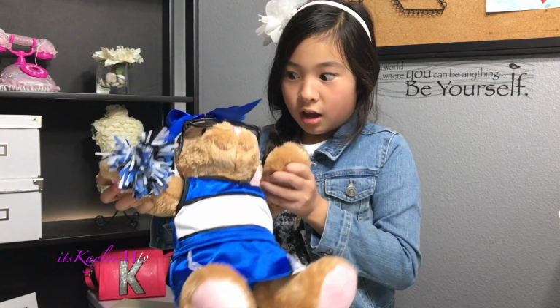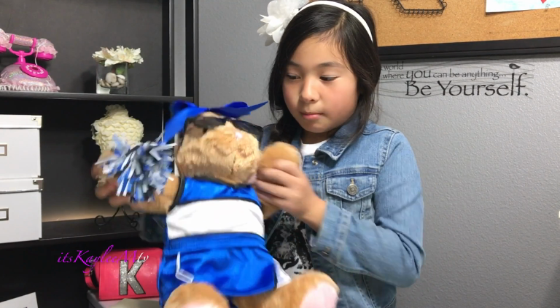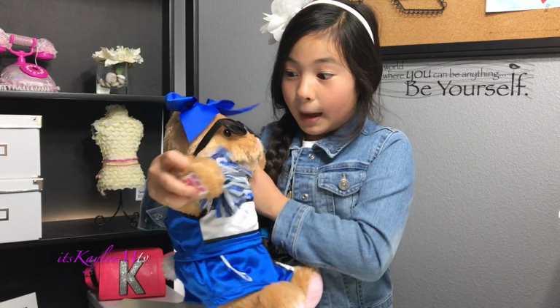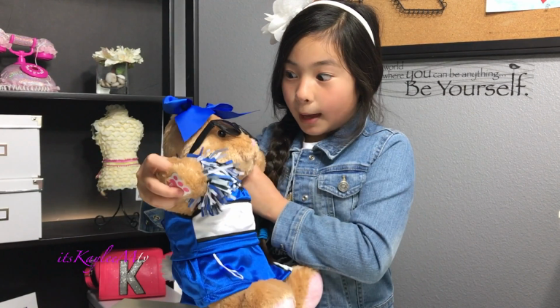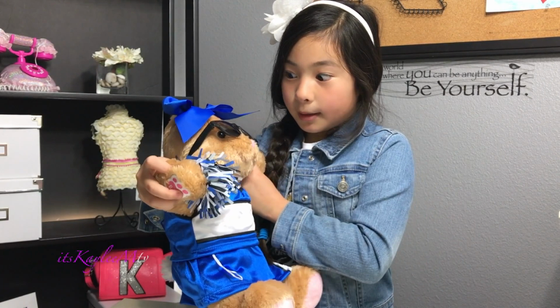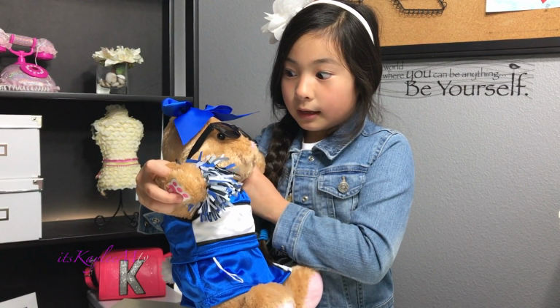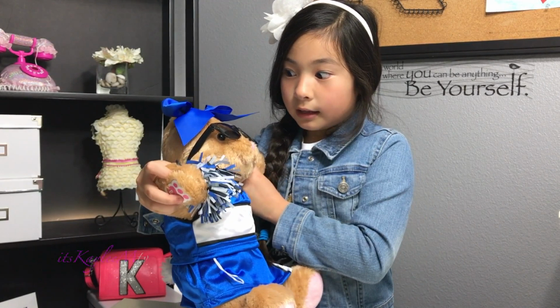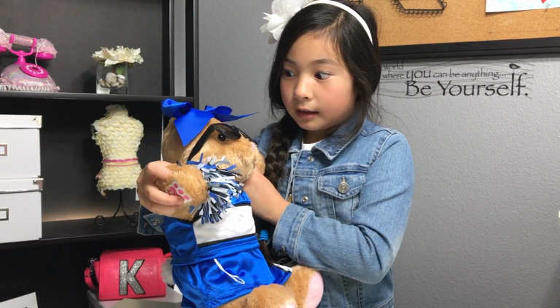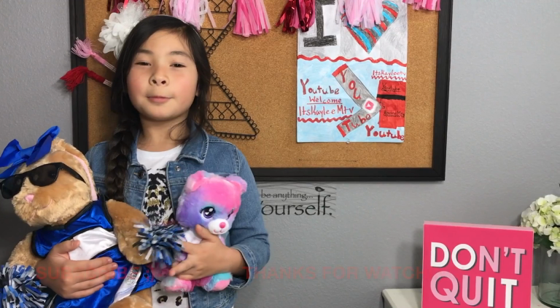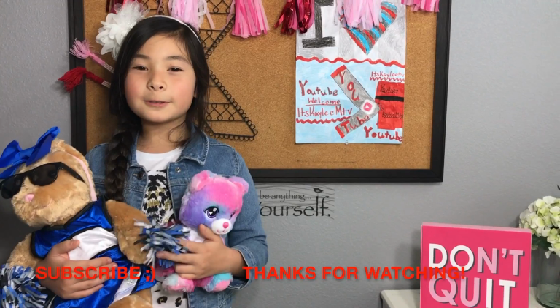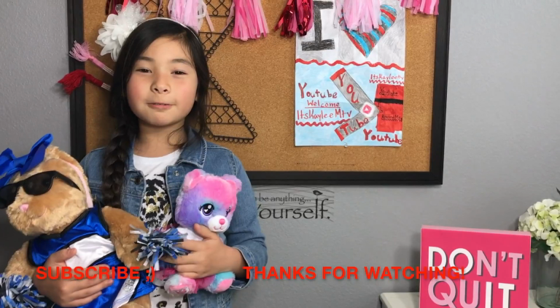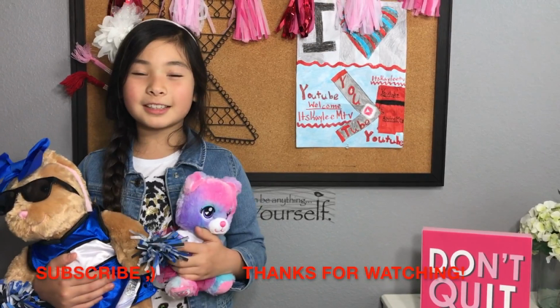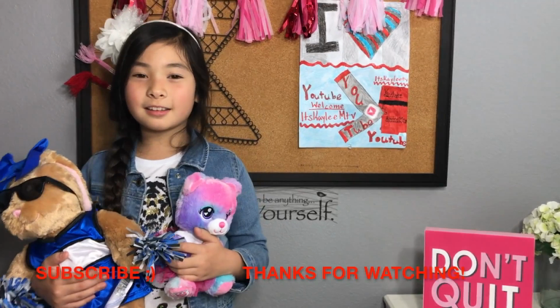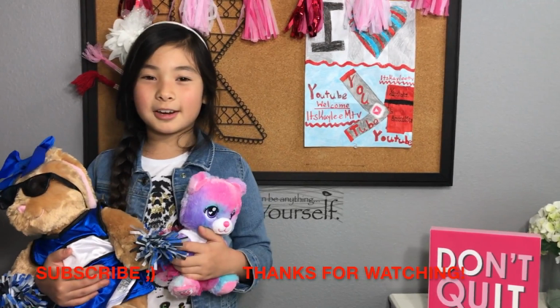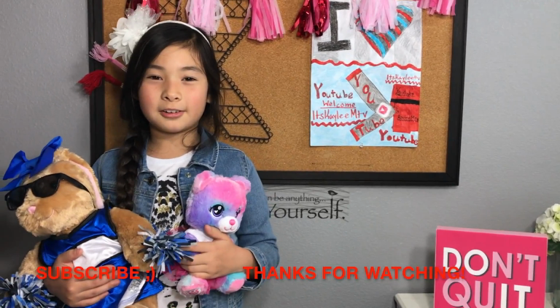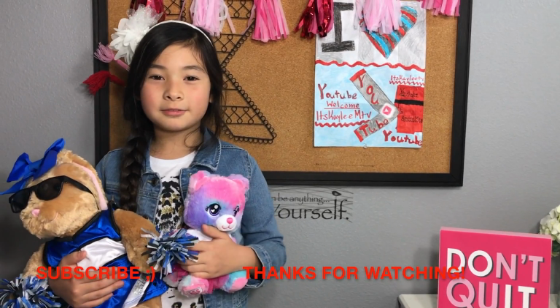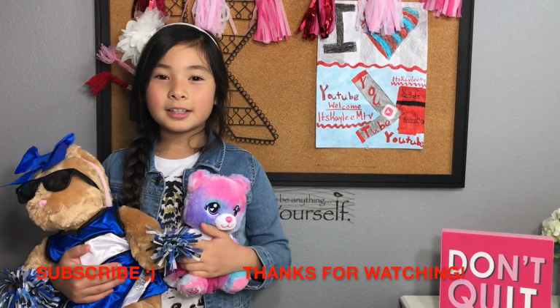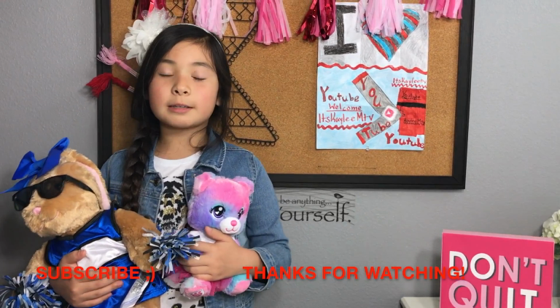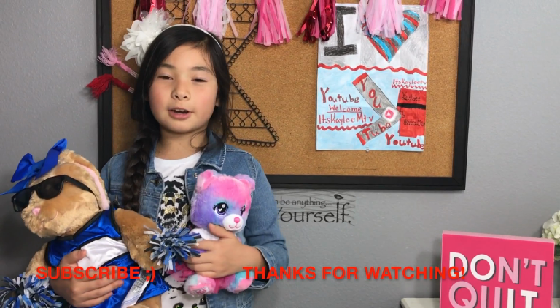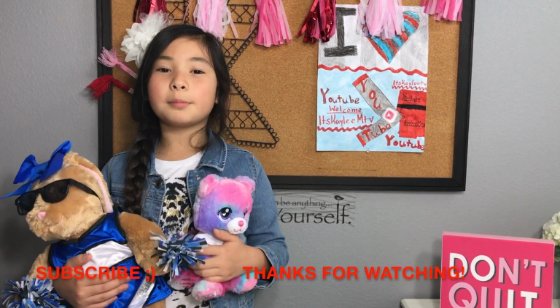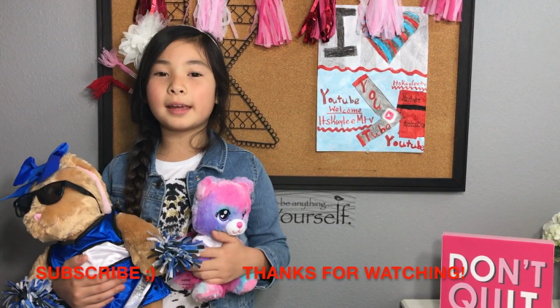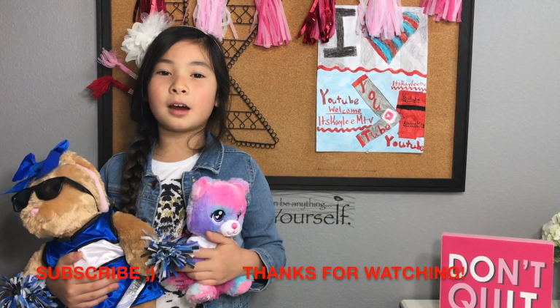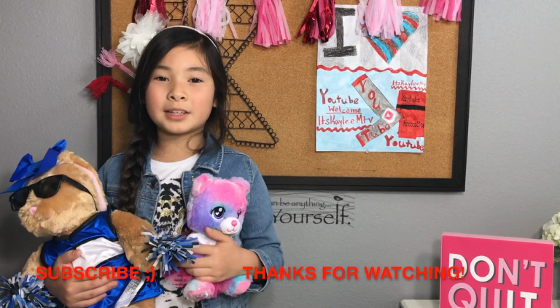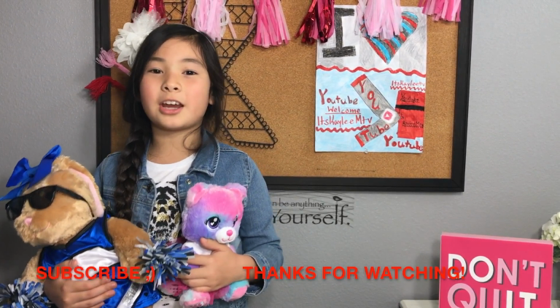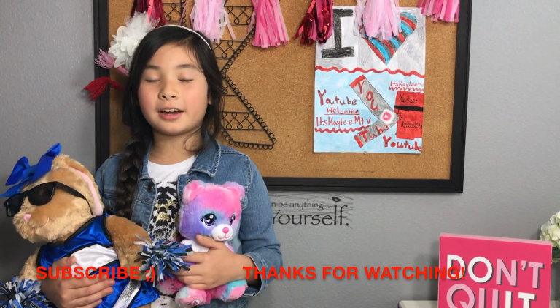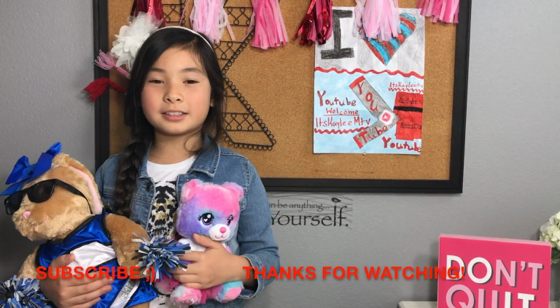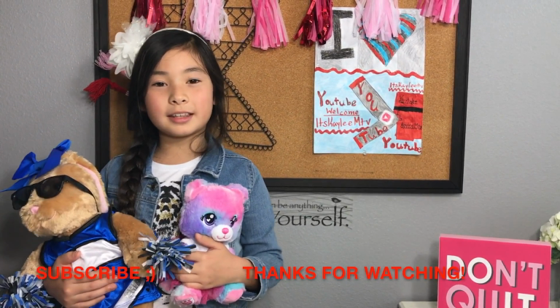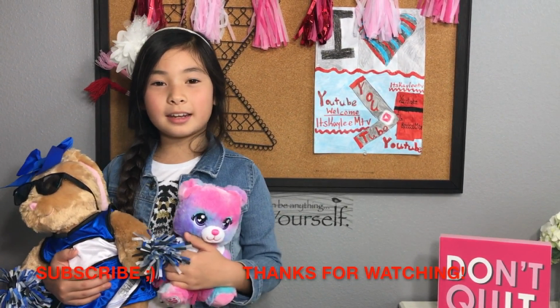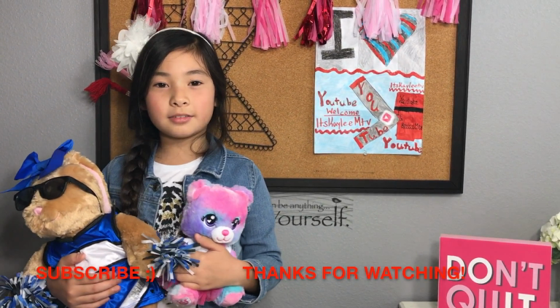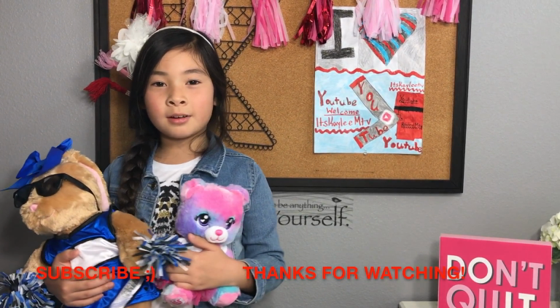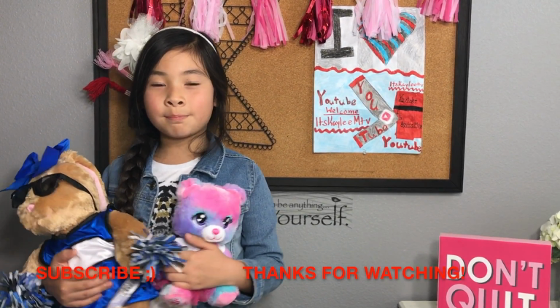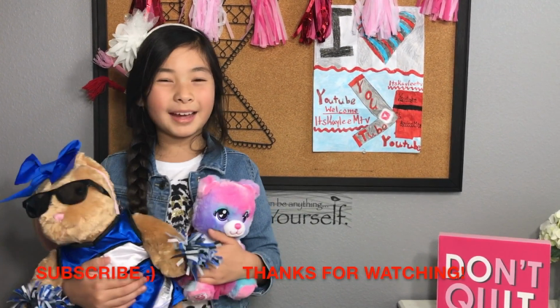I hope you enjoyed watching this video. Subscribe, like, comment, and share. And I'll see you in the next video. Bye!